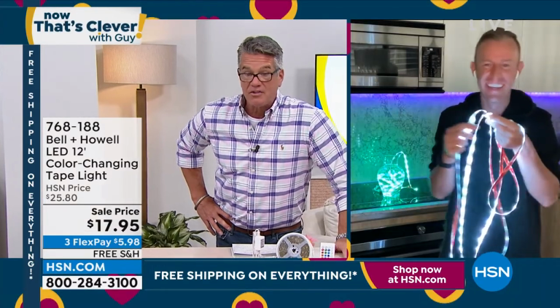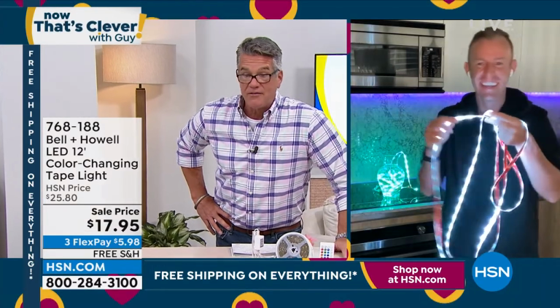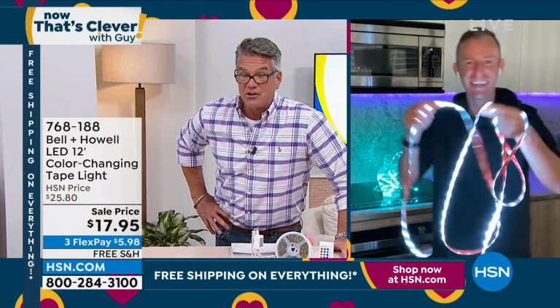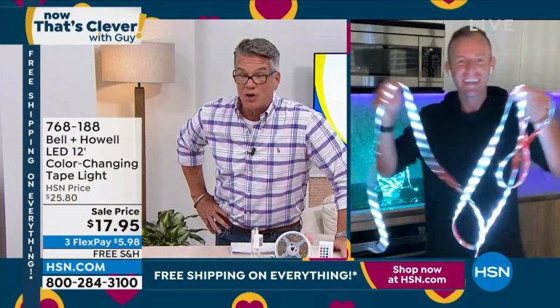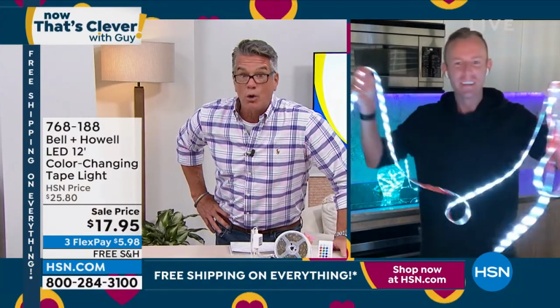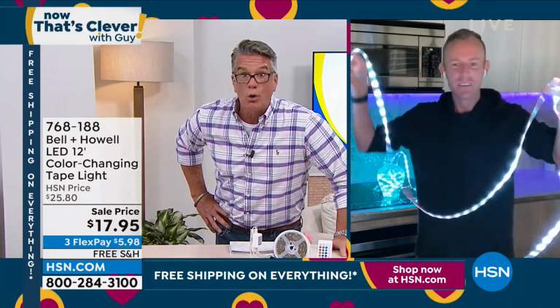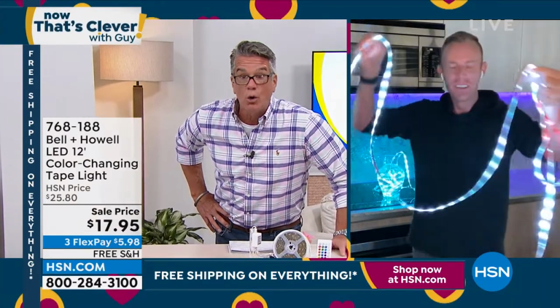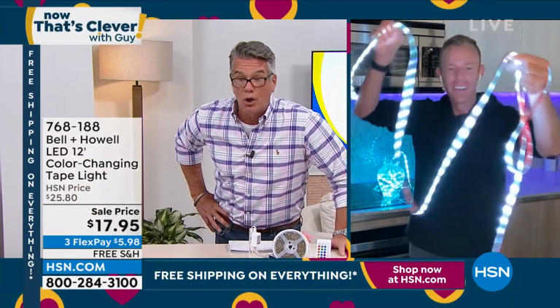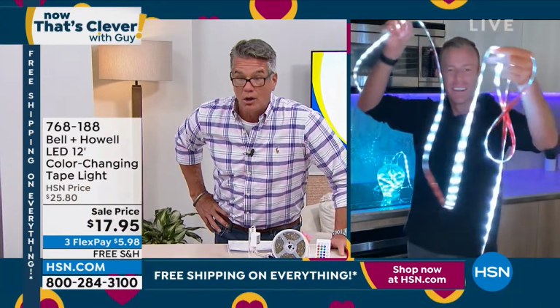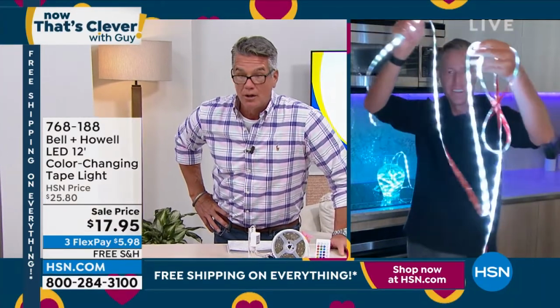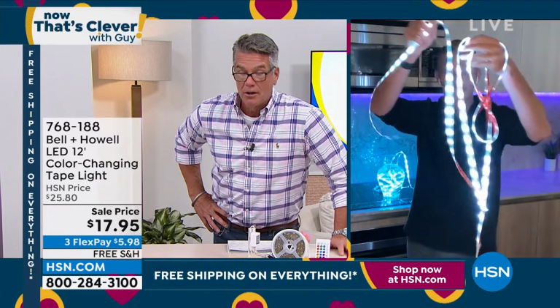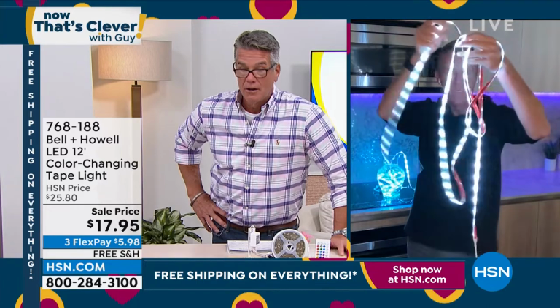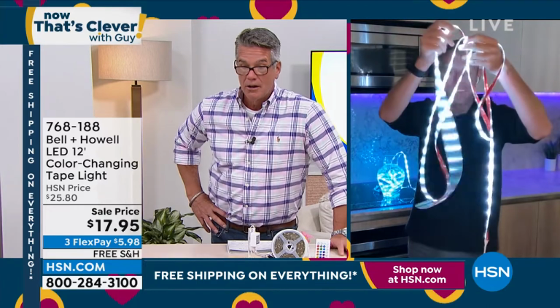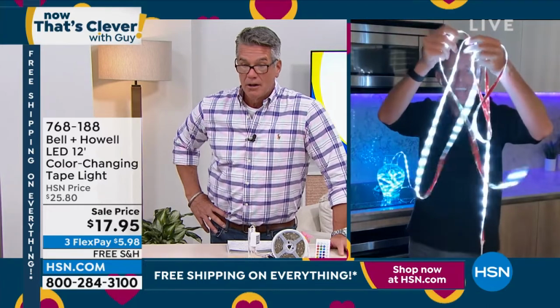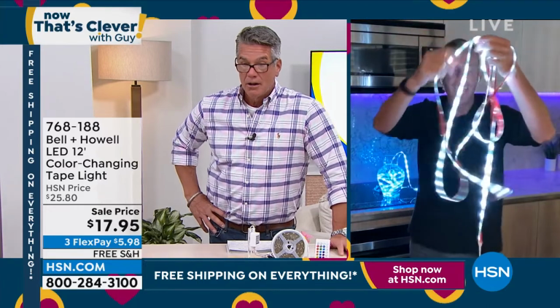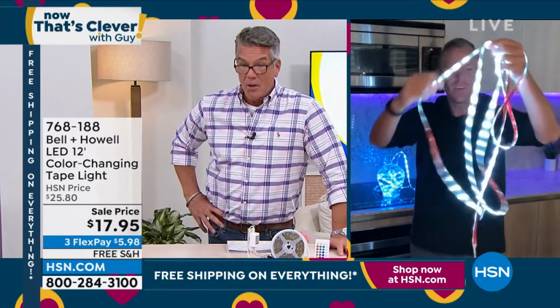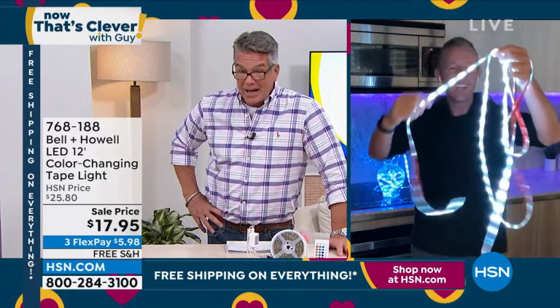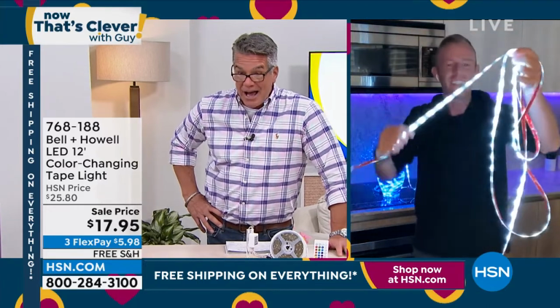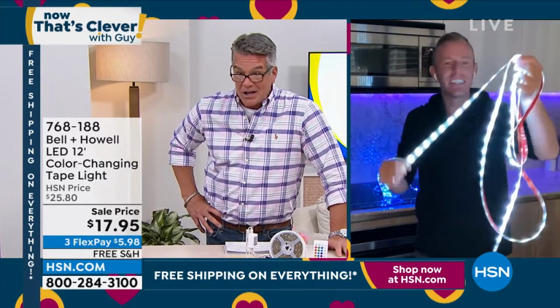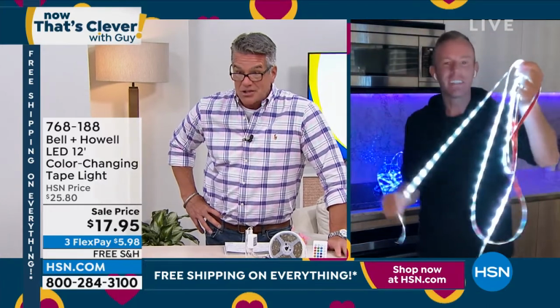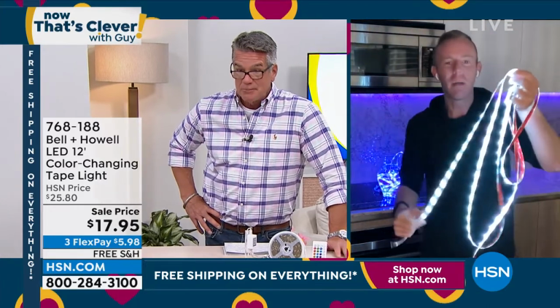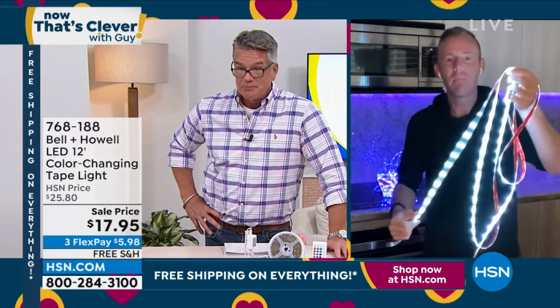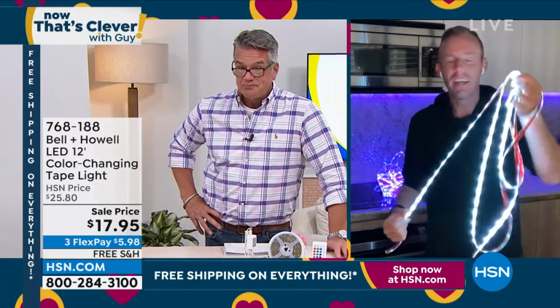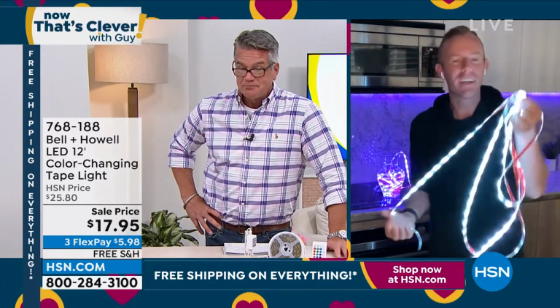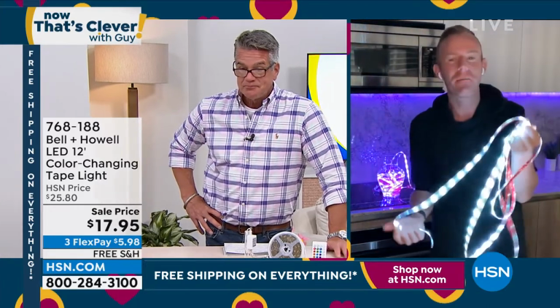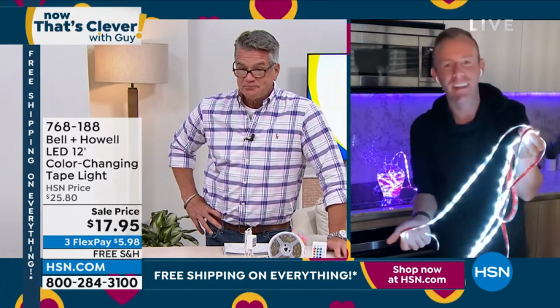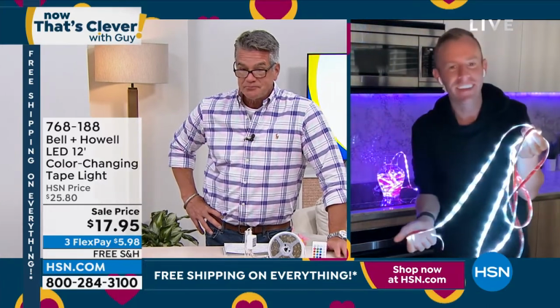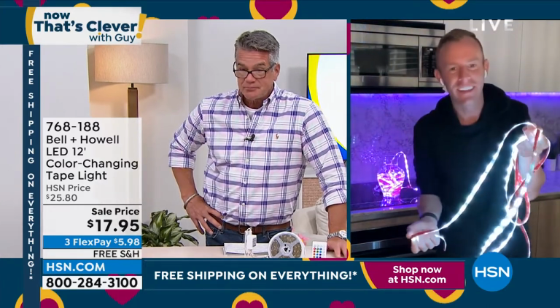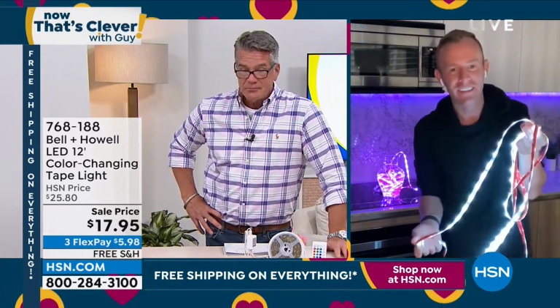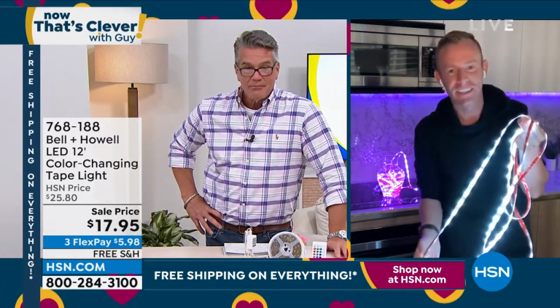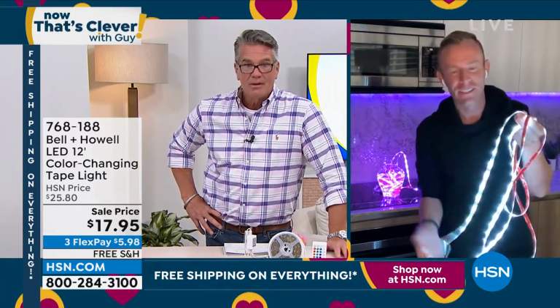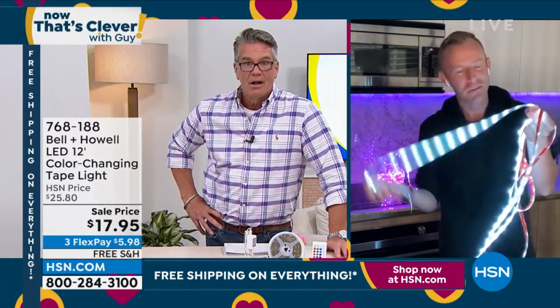This stuff is so cool. It's another Bell and Howell innovation.